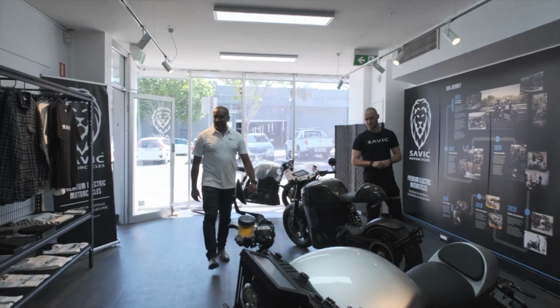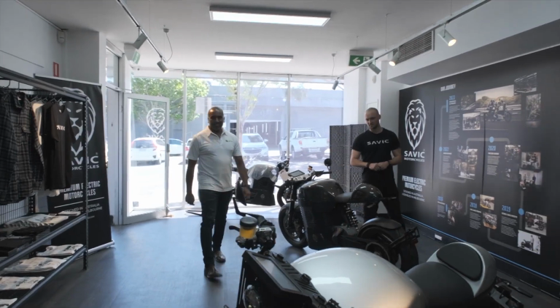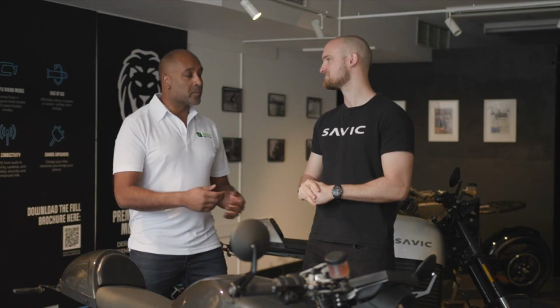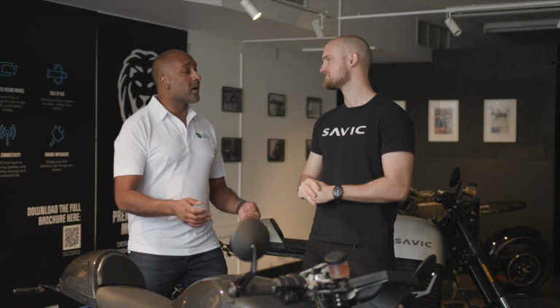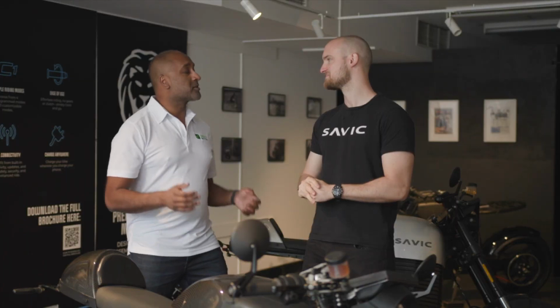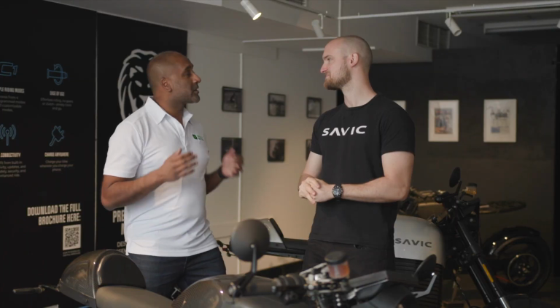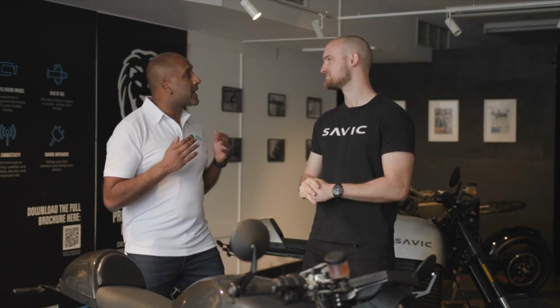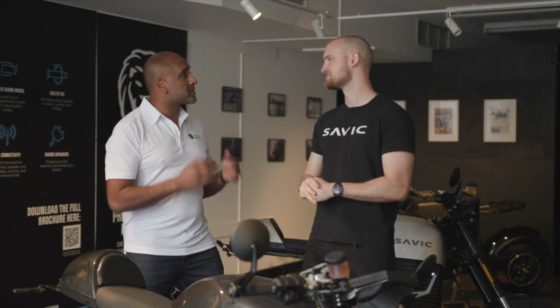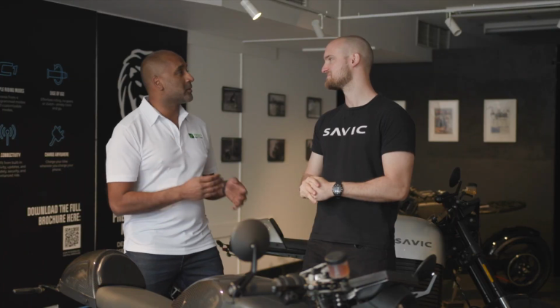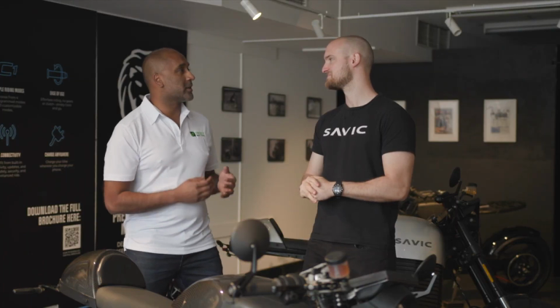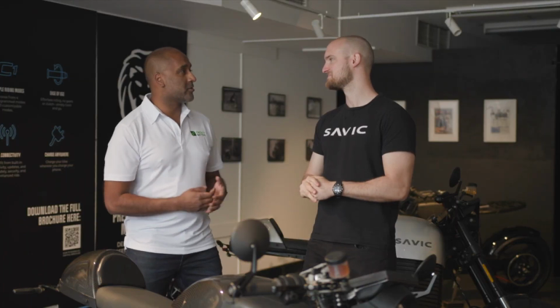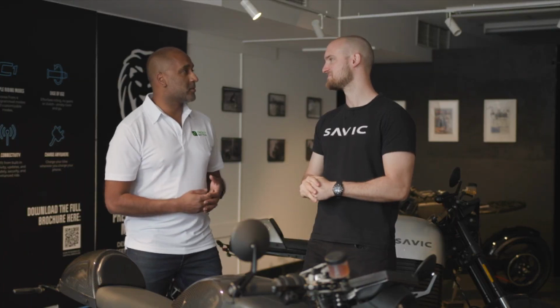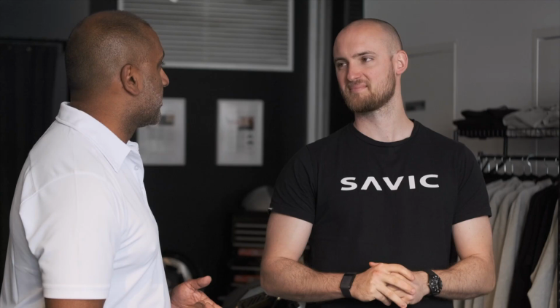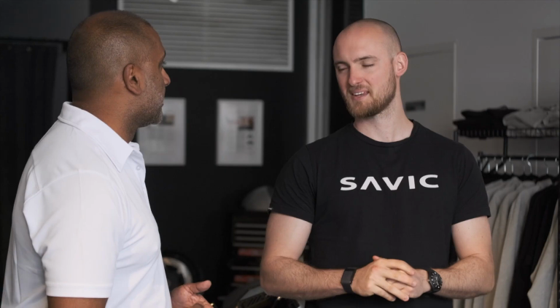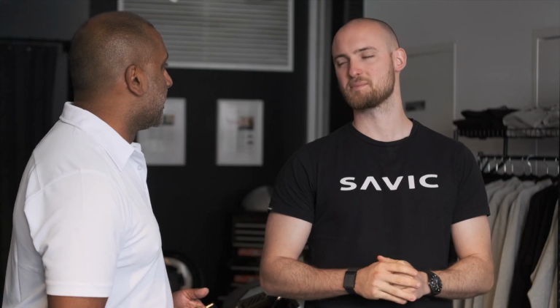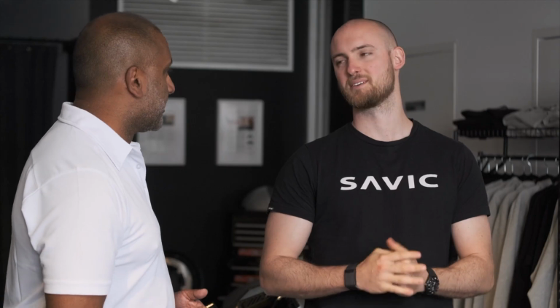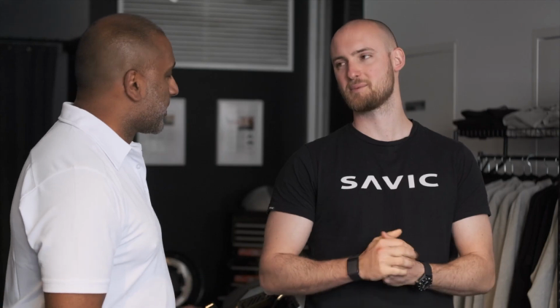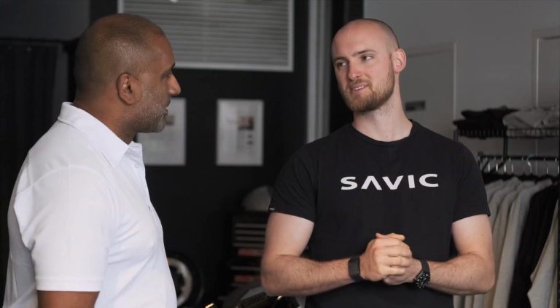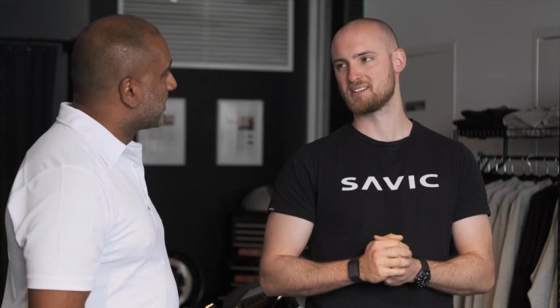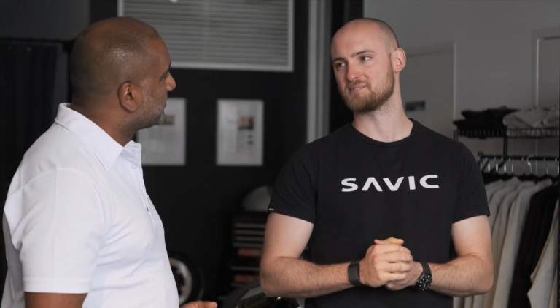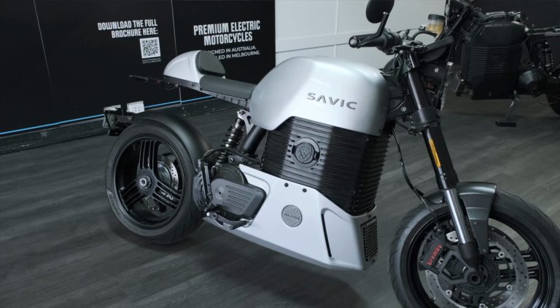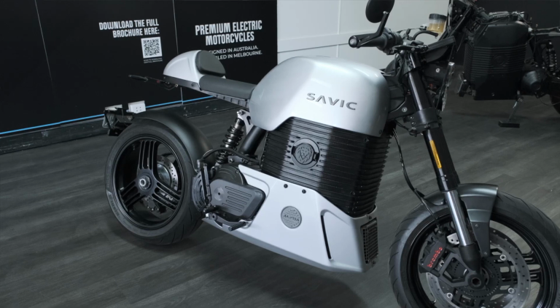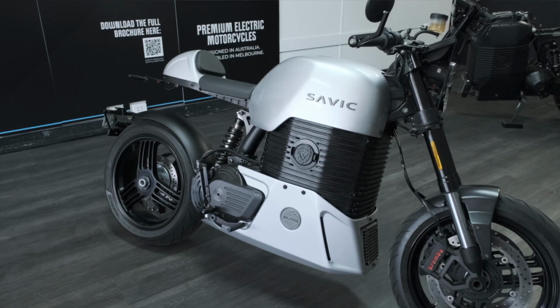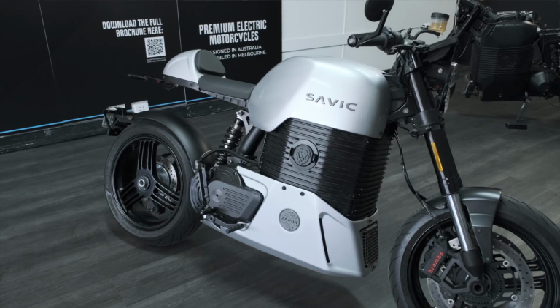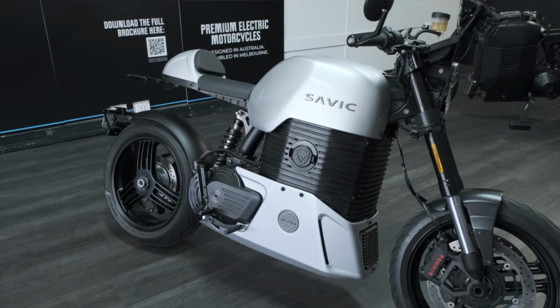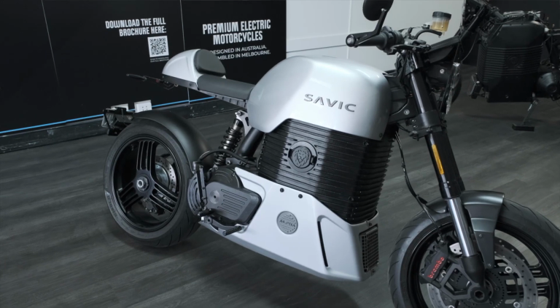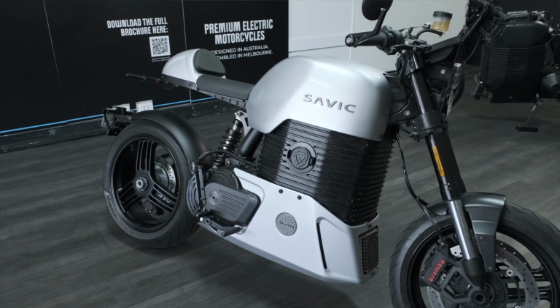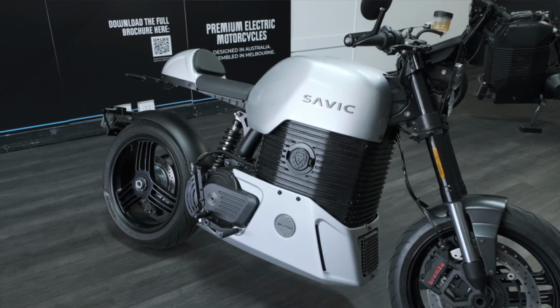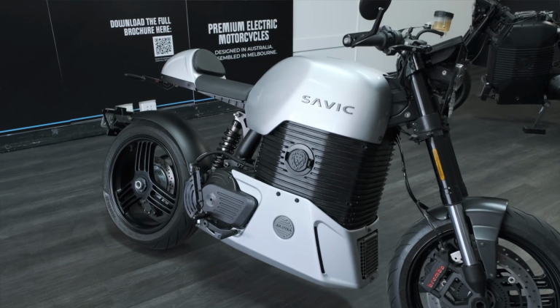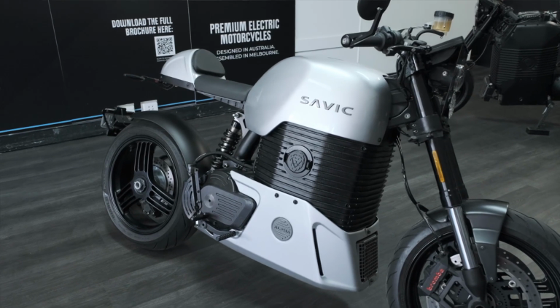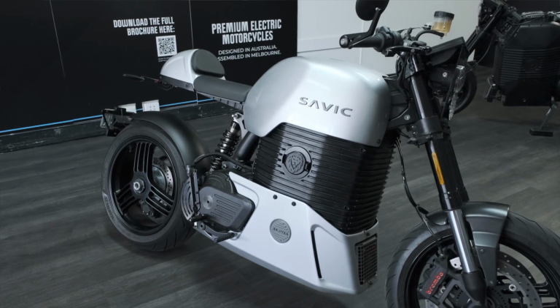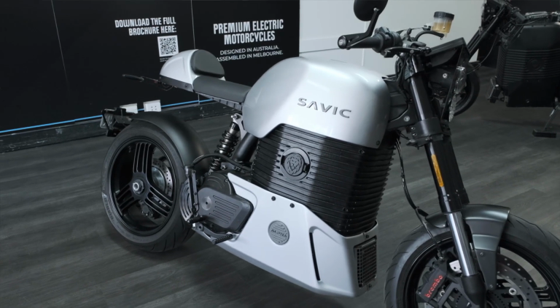These bikes look absolutely incredible. Thanks, I appreciate it. Tell me a bit more about yourself — what got you into this?